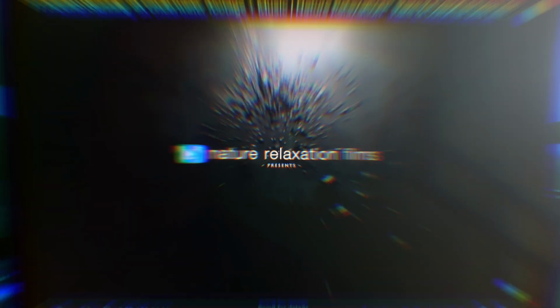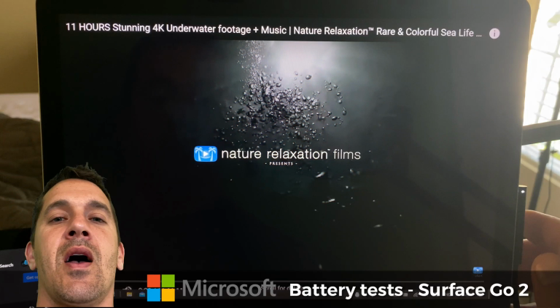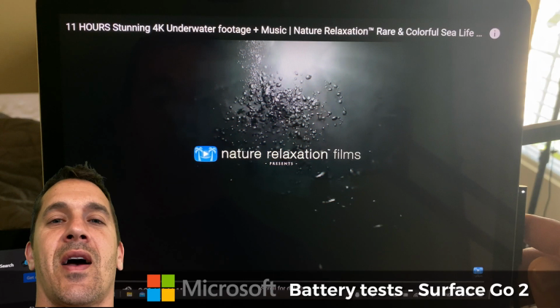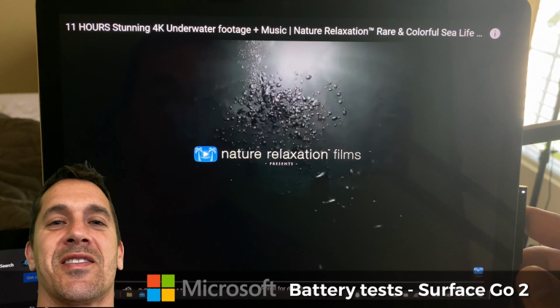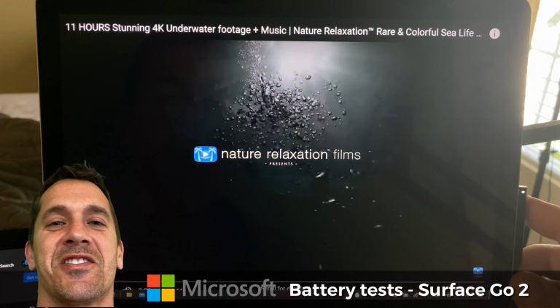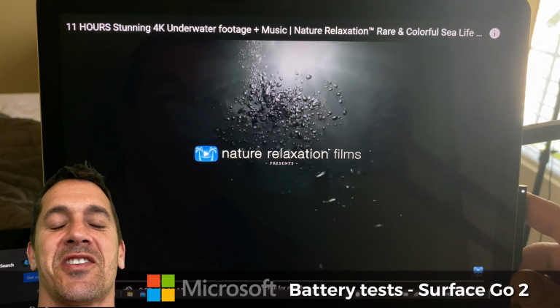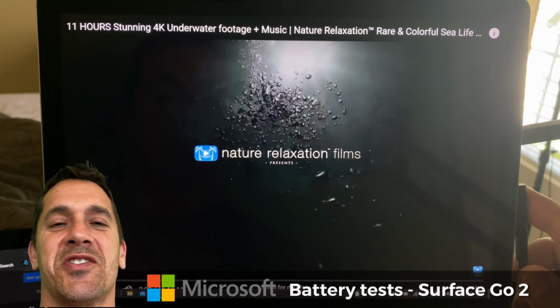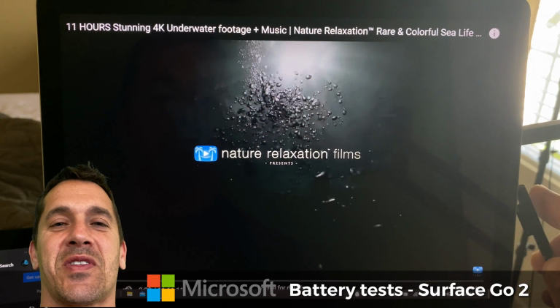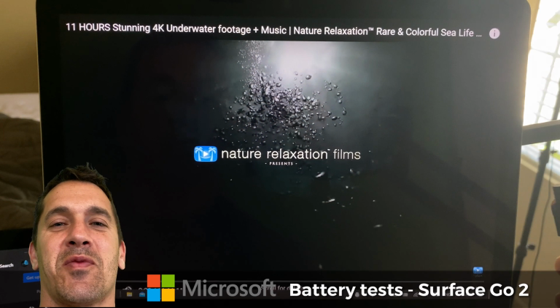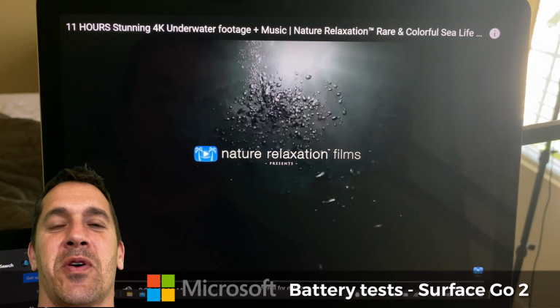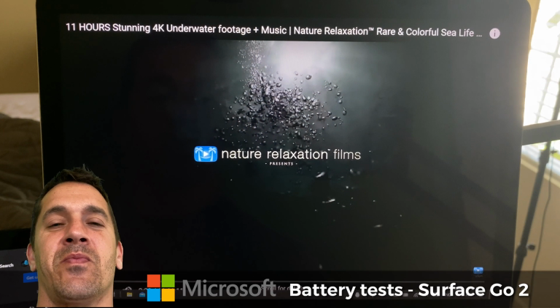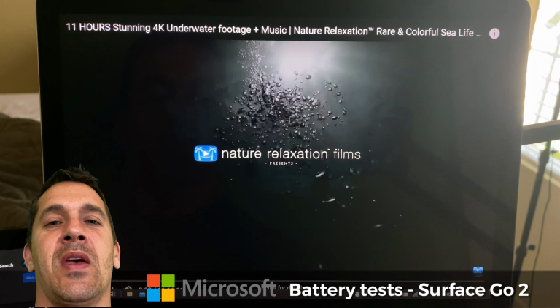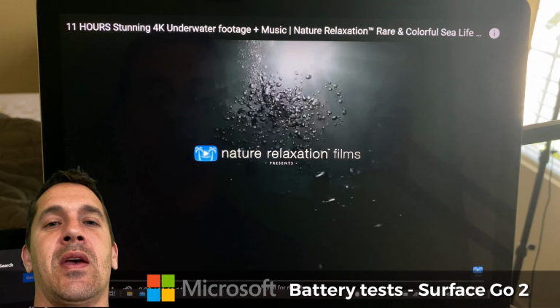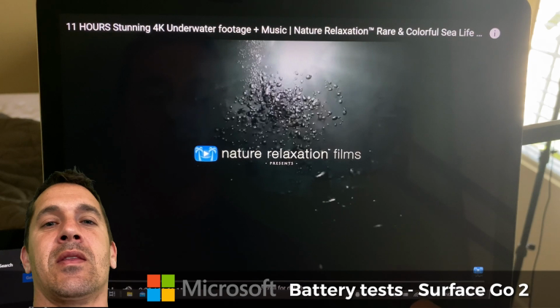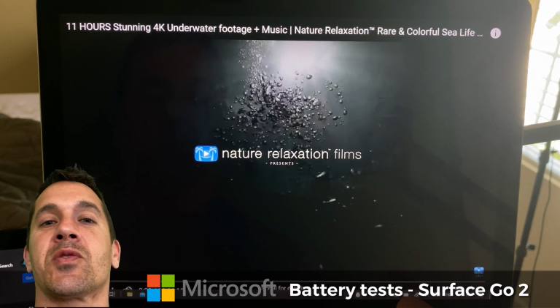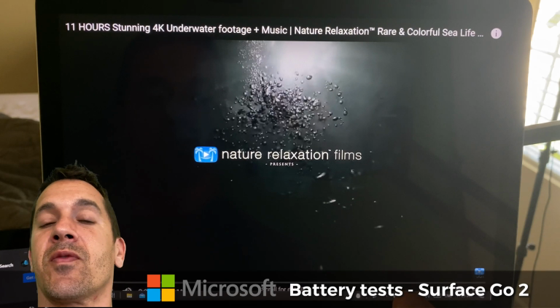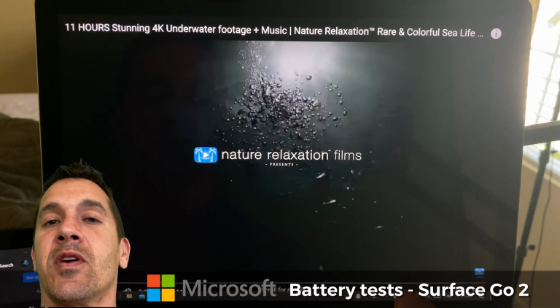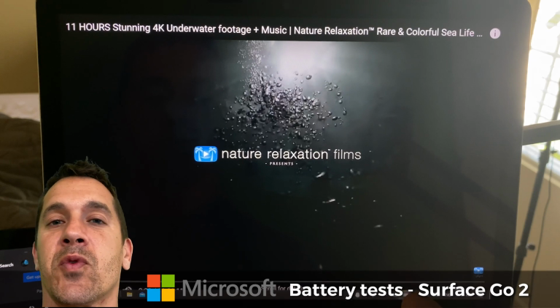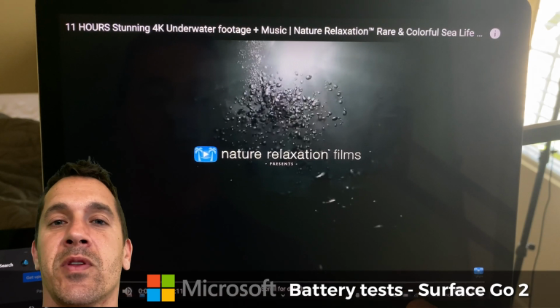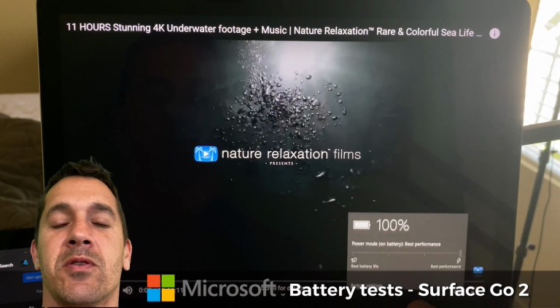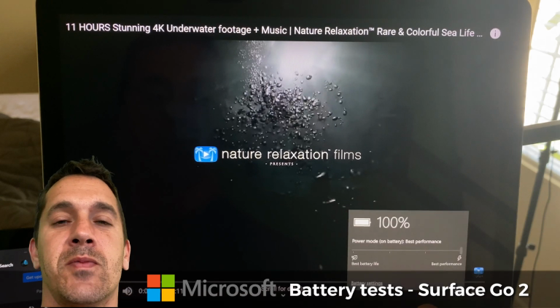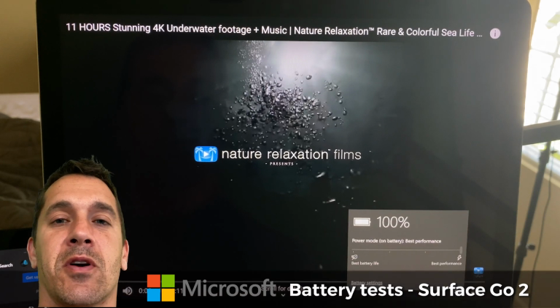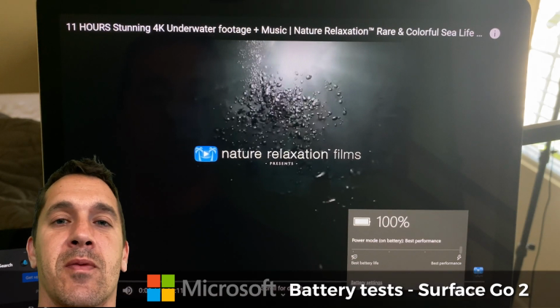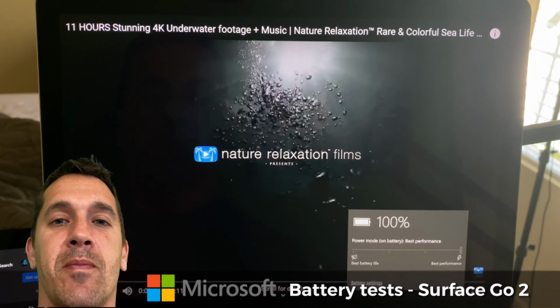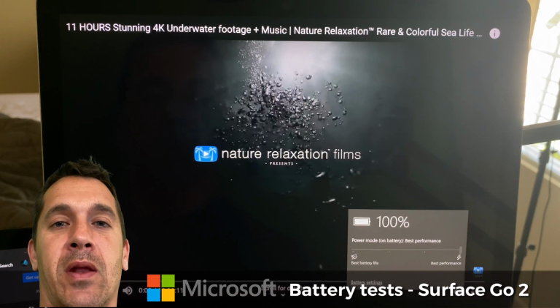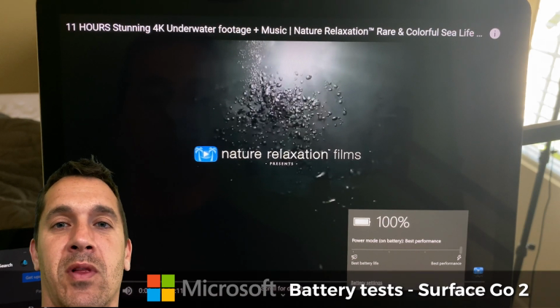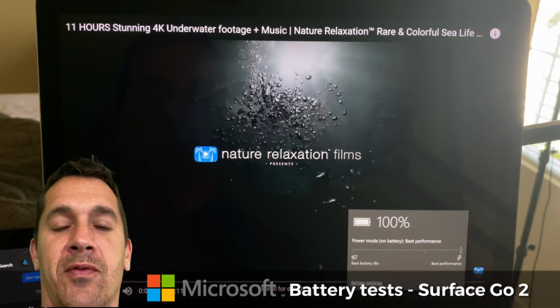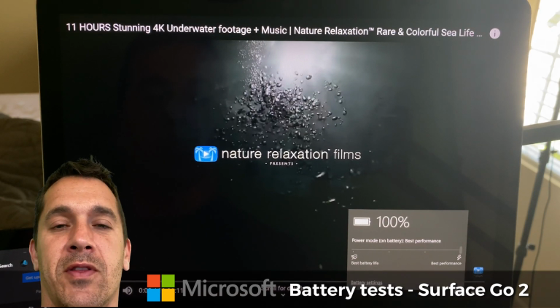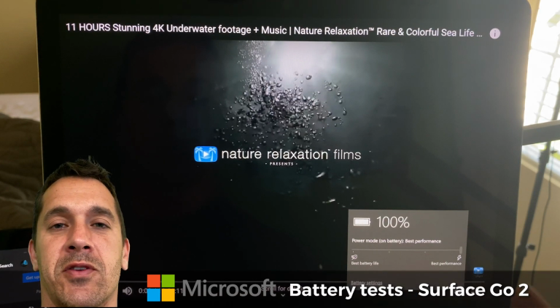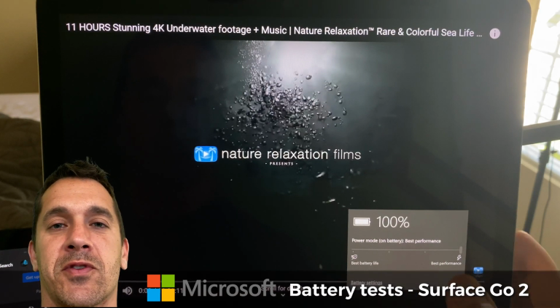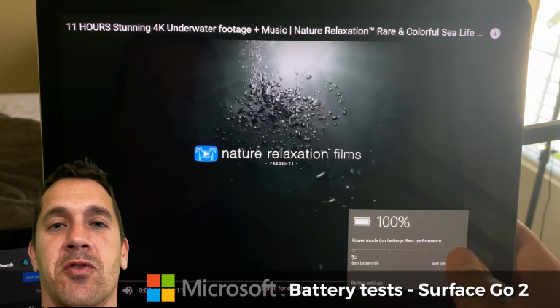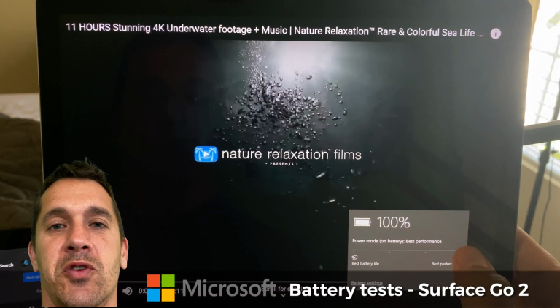Hi, this is Justice with Tablet Pro. In this quick video I'm going to be talking about battery life on the Surface Go 2.